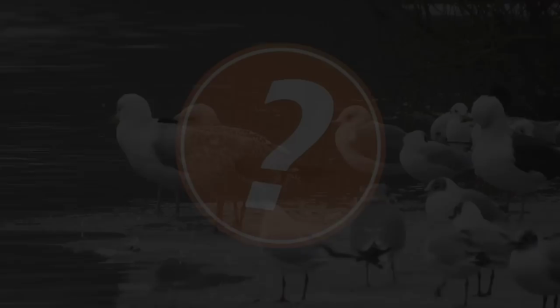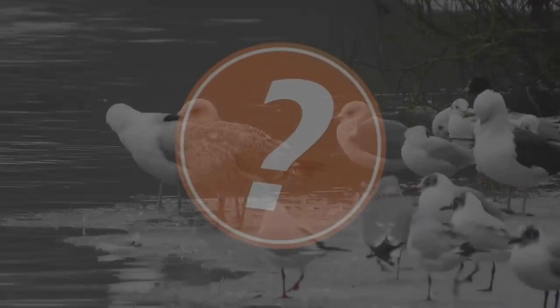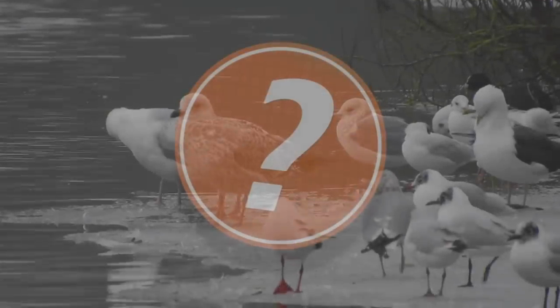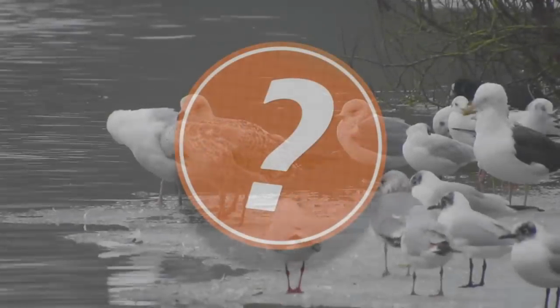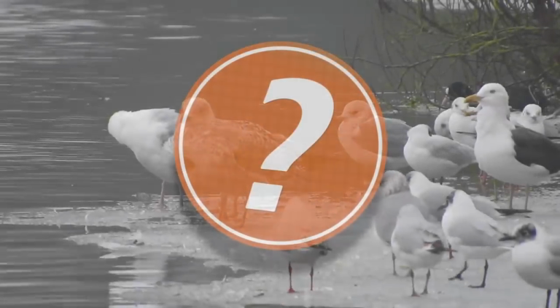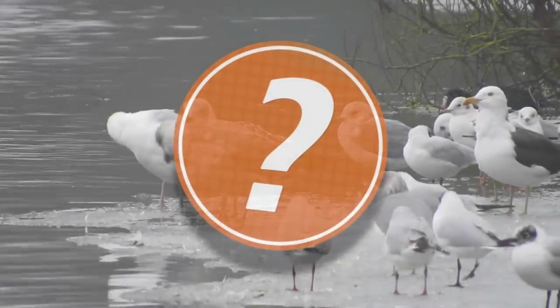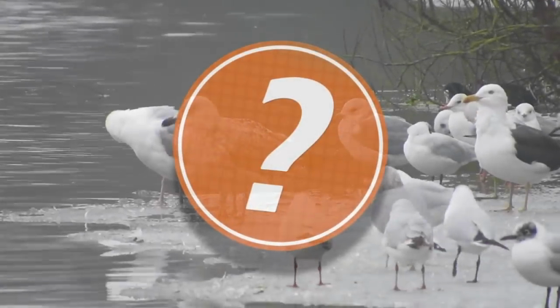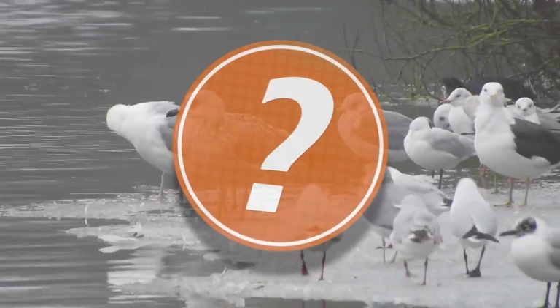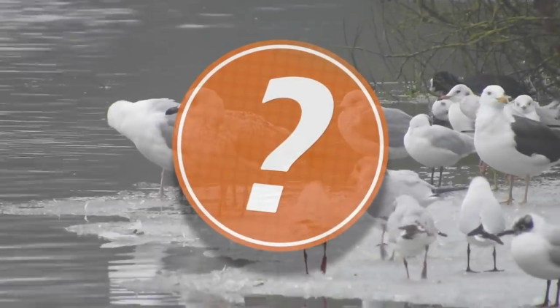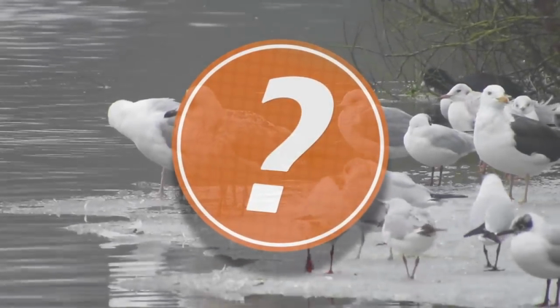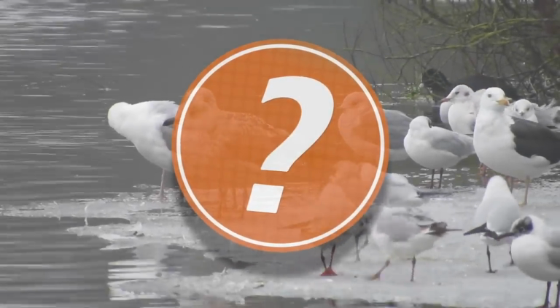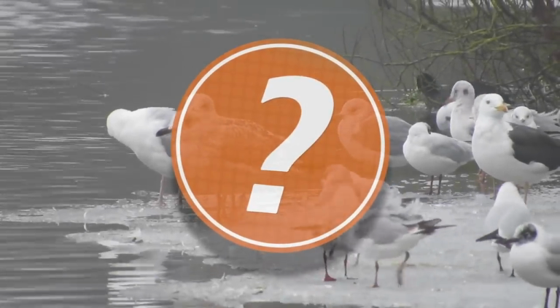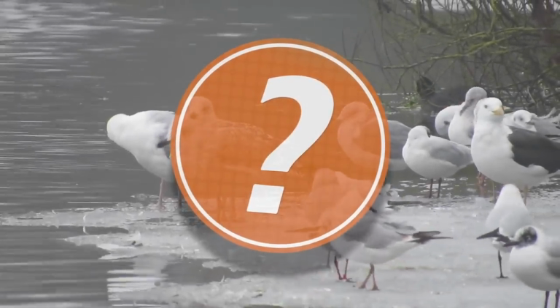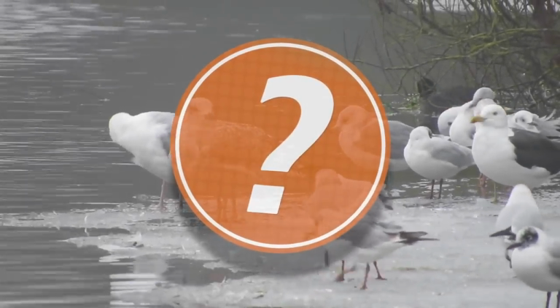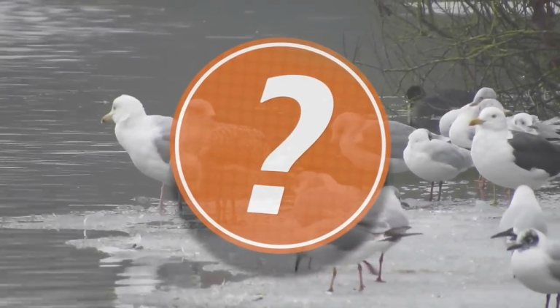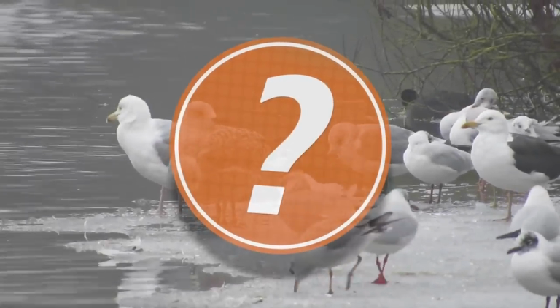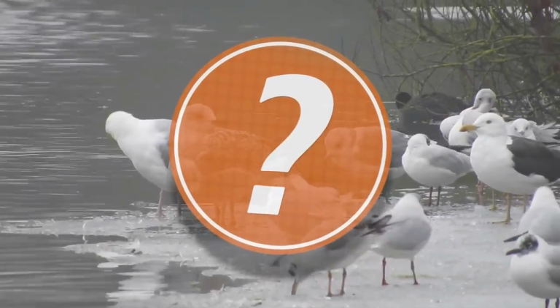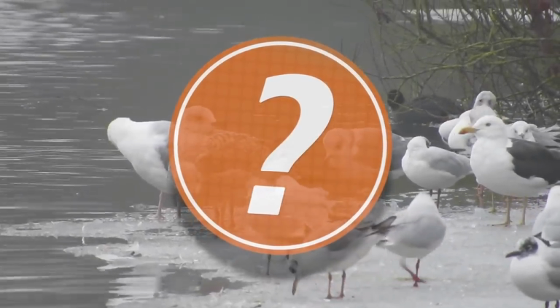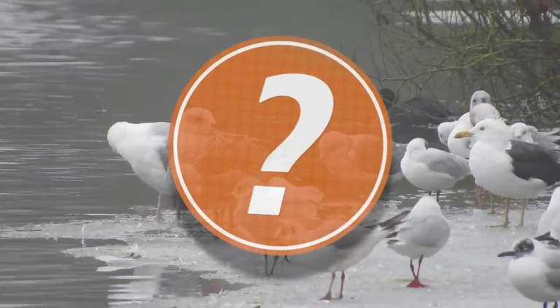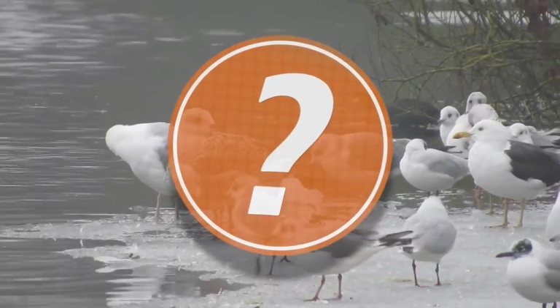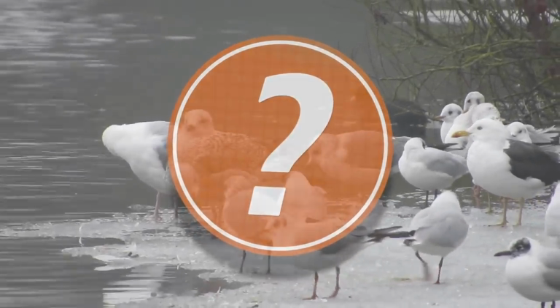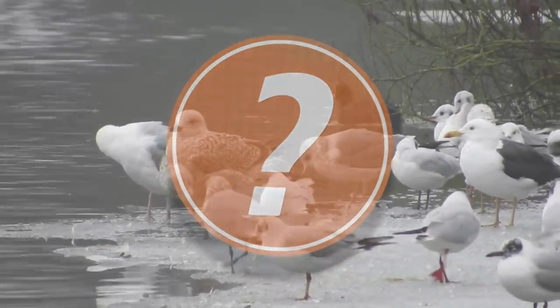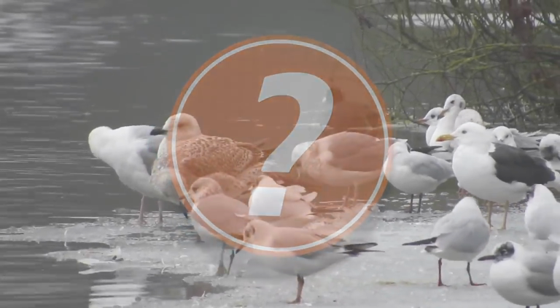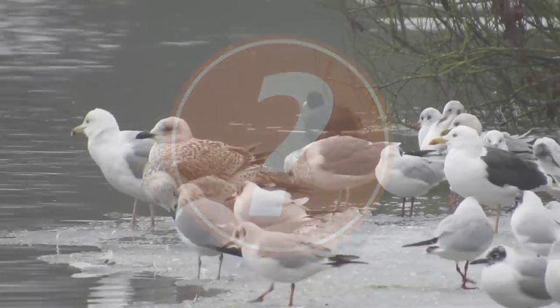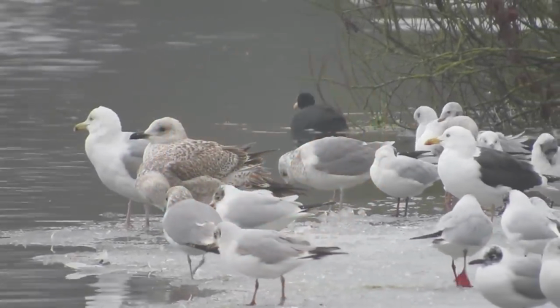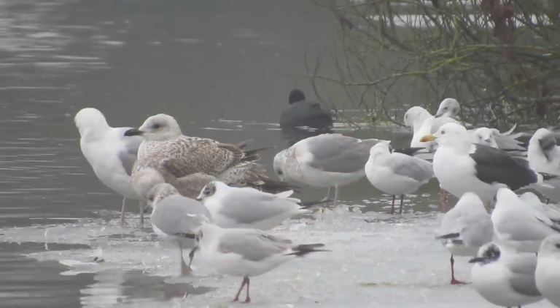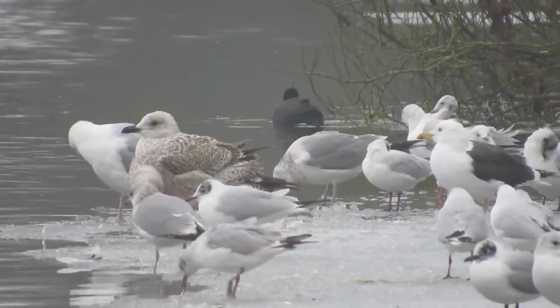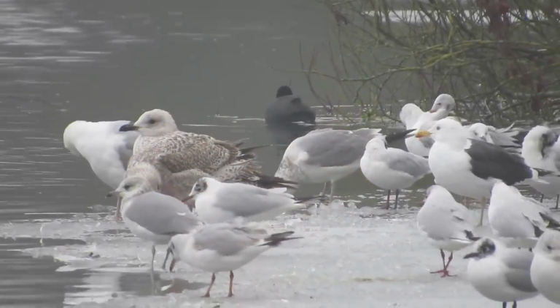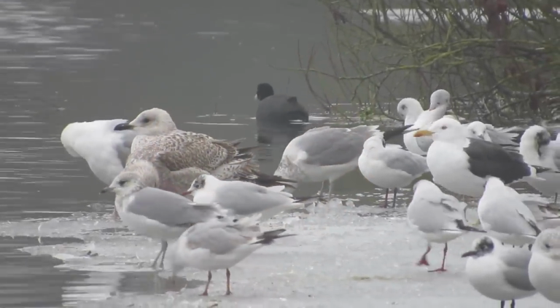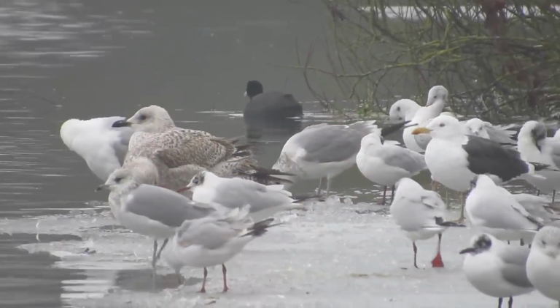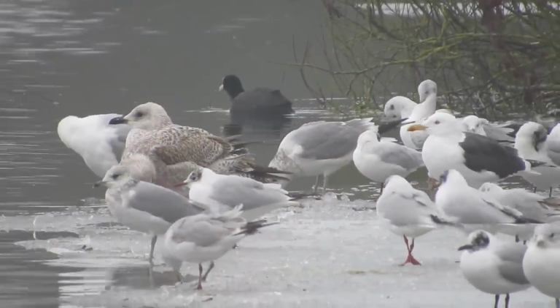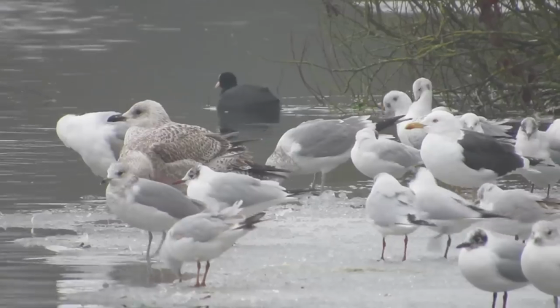How many gull species can you see in this clip? At the end of this video we'll discuss which species featured.